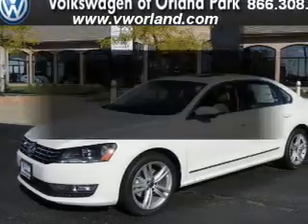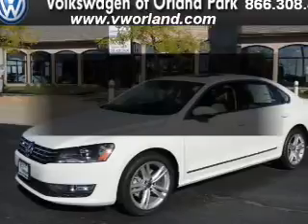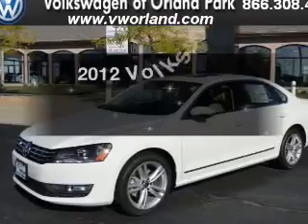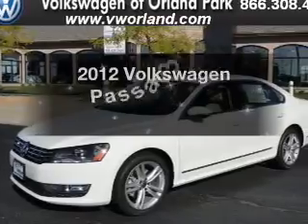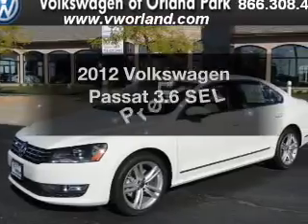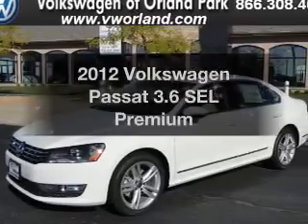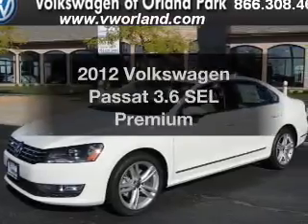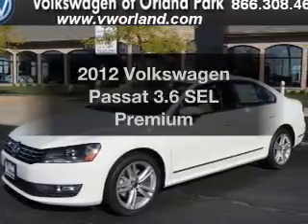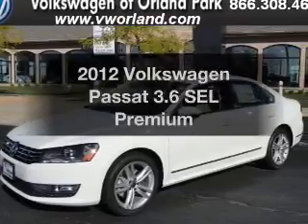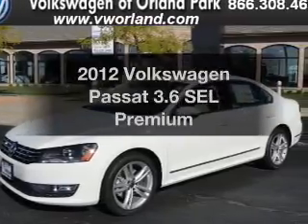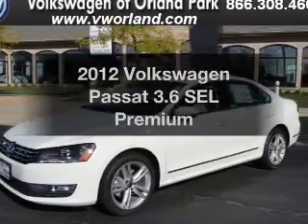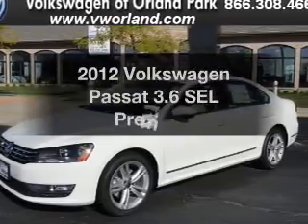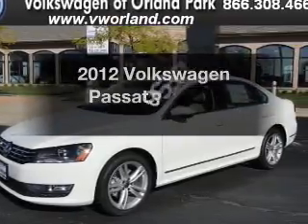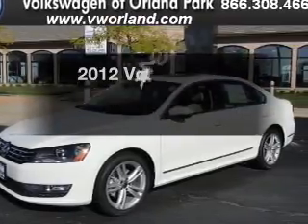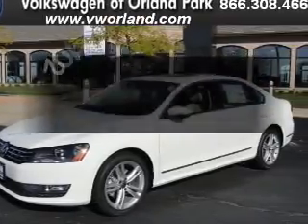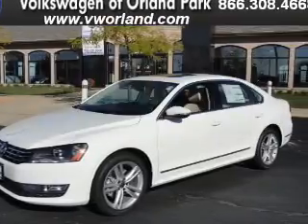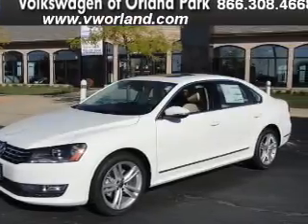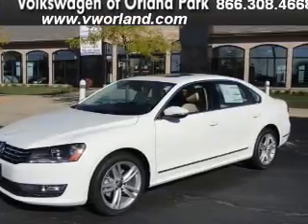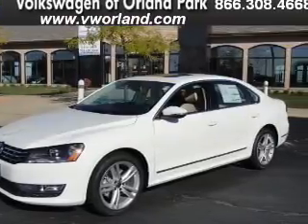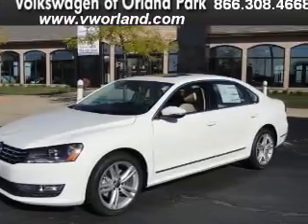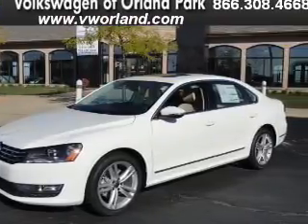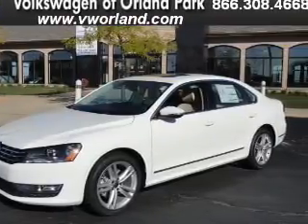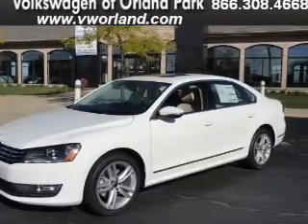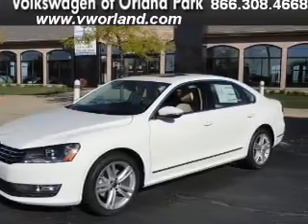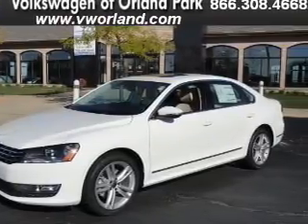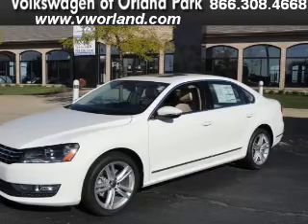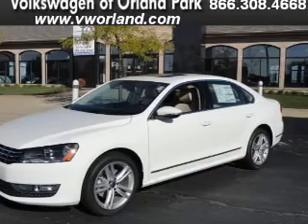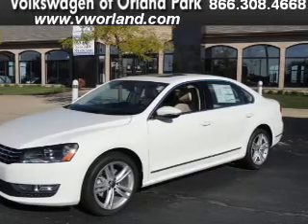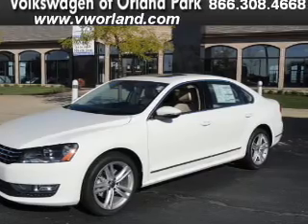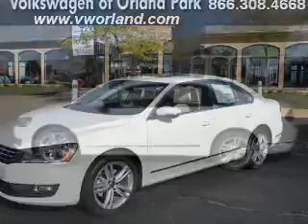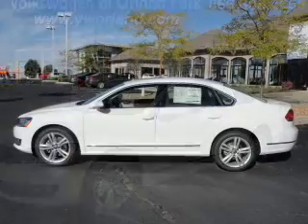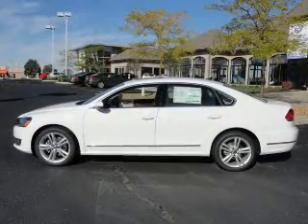Get noticed in this 2012 Volkswagen Passat. If you're looking for a first-rate auto, this one could be yours today.